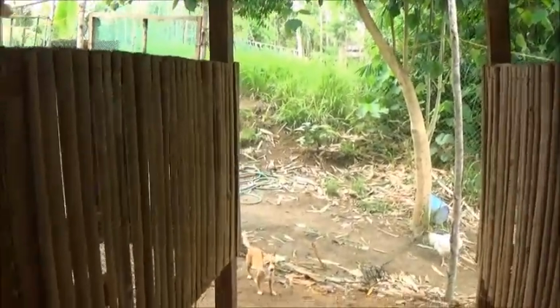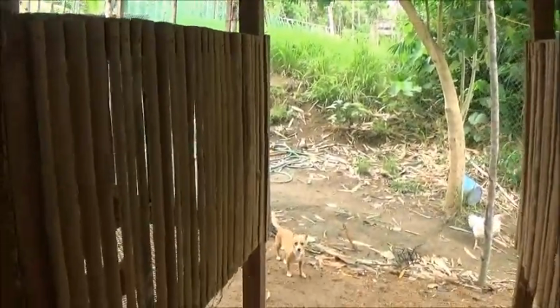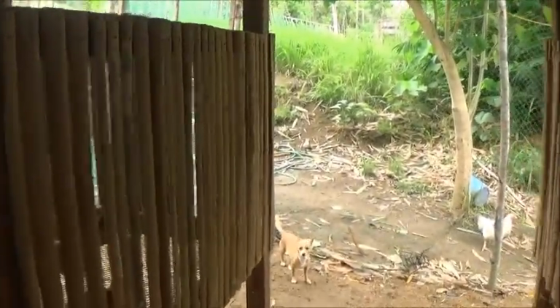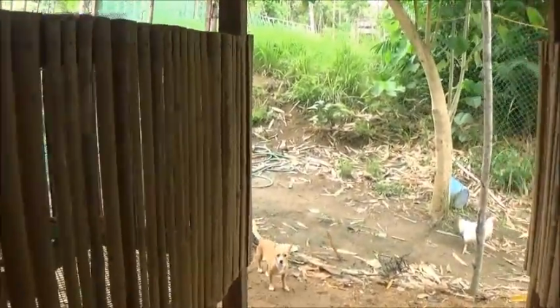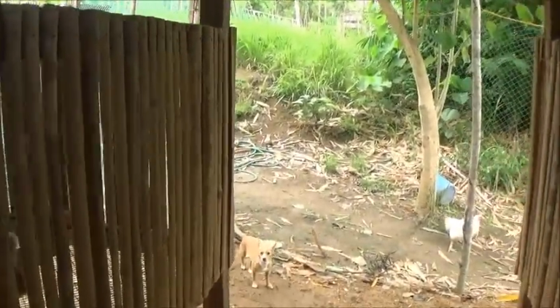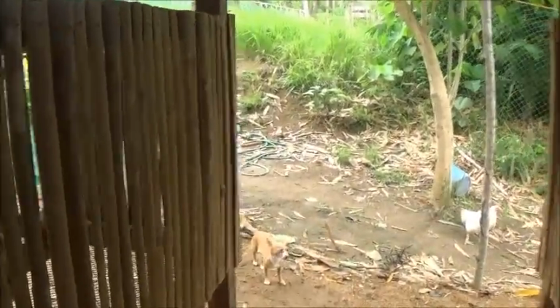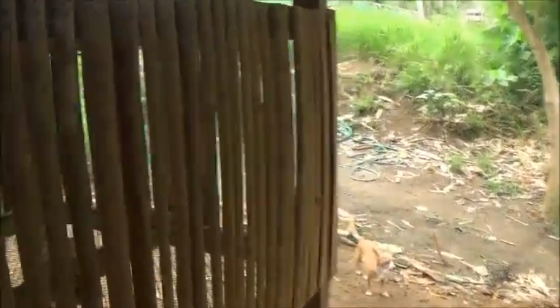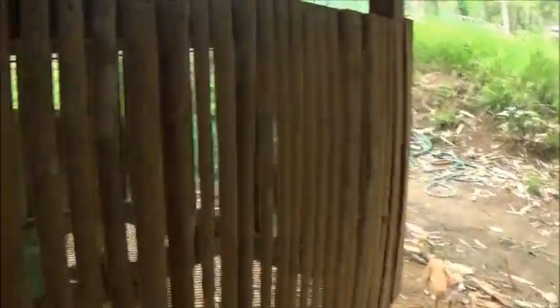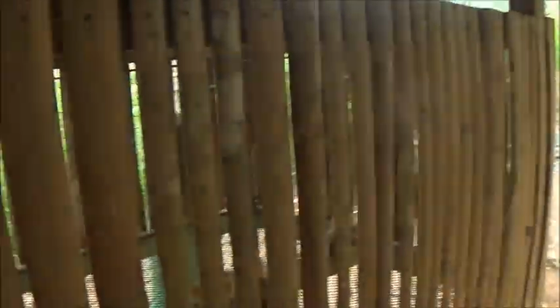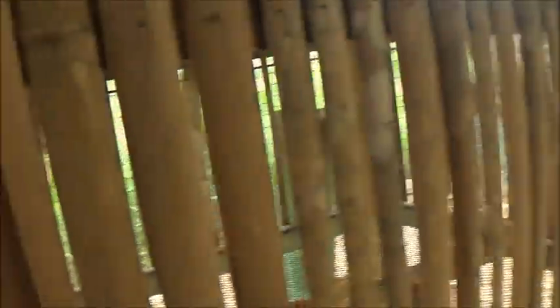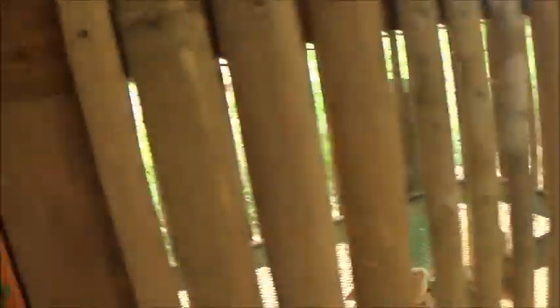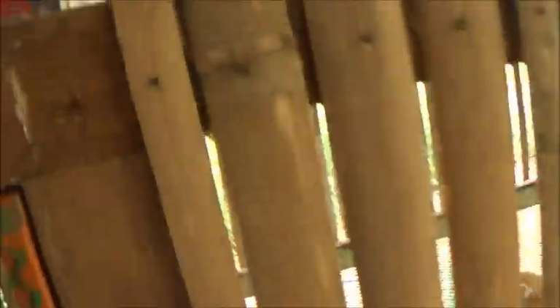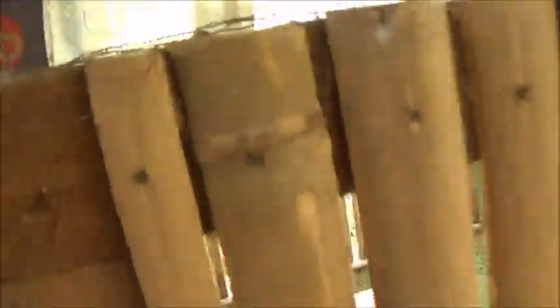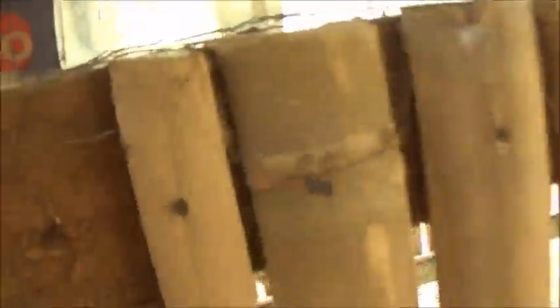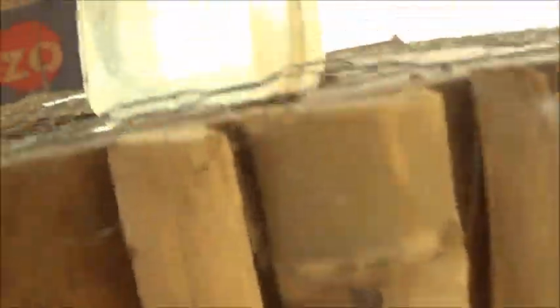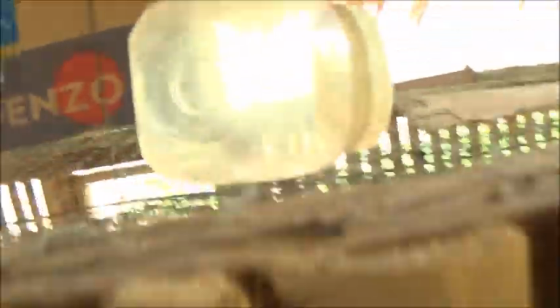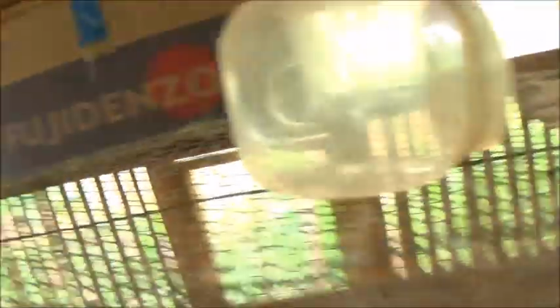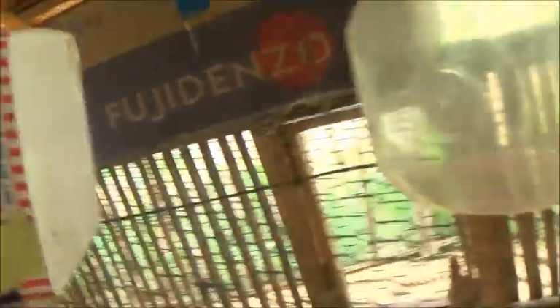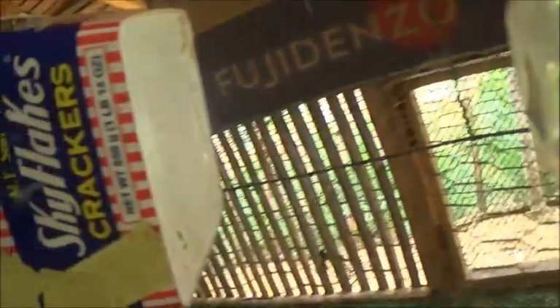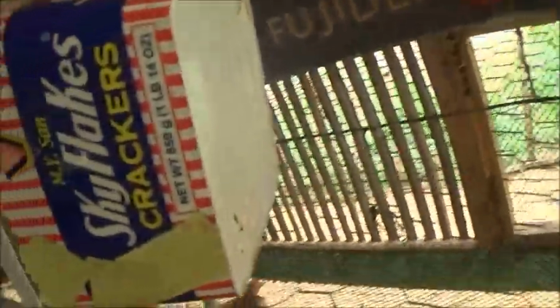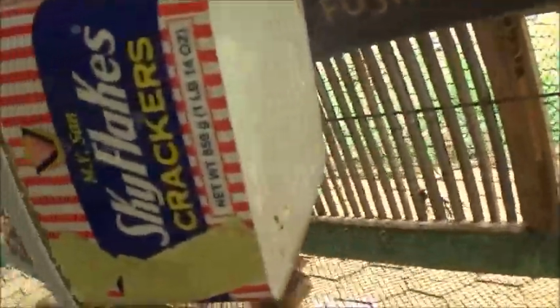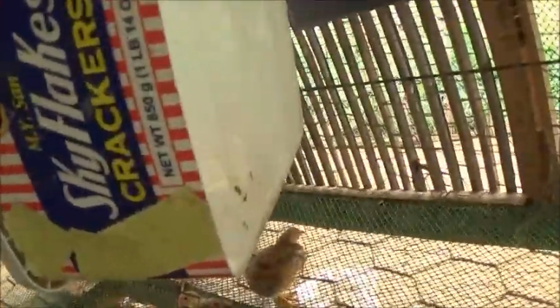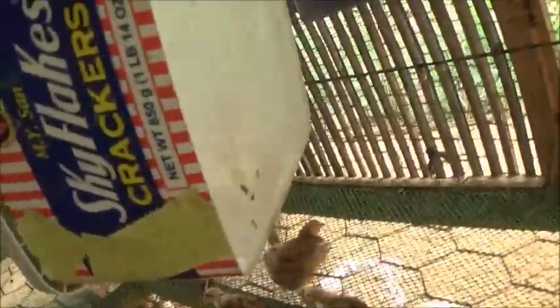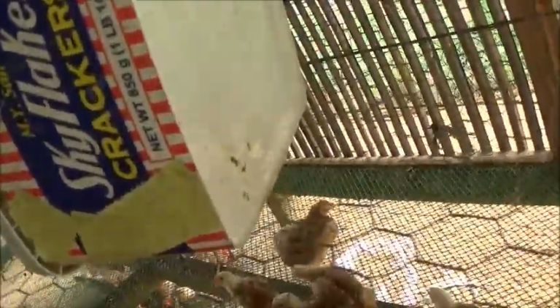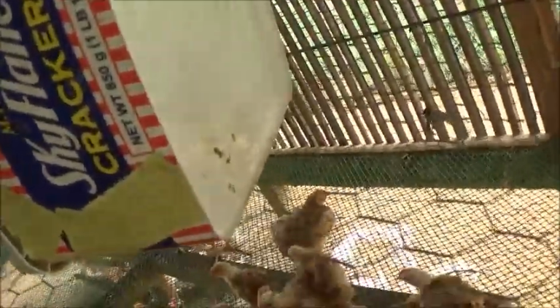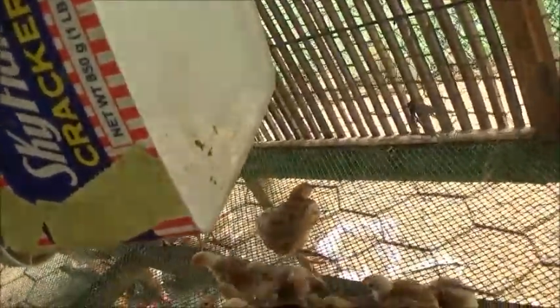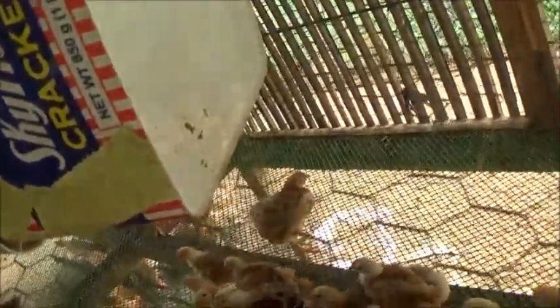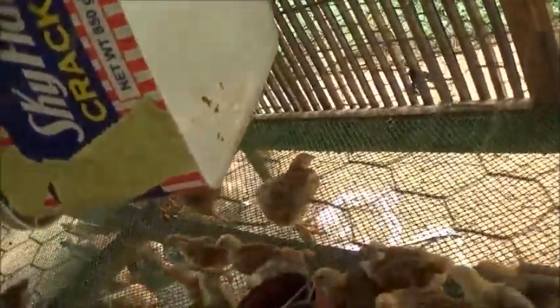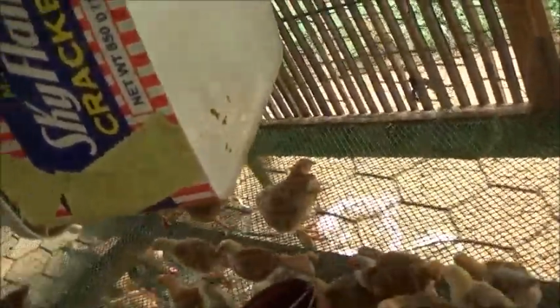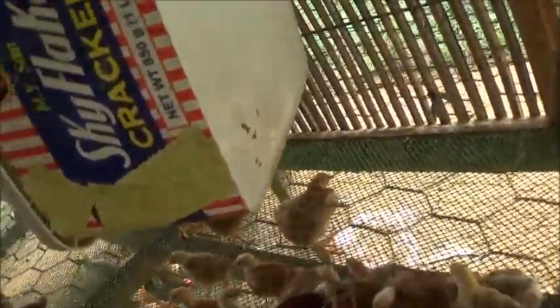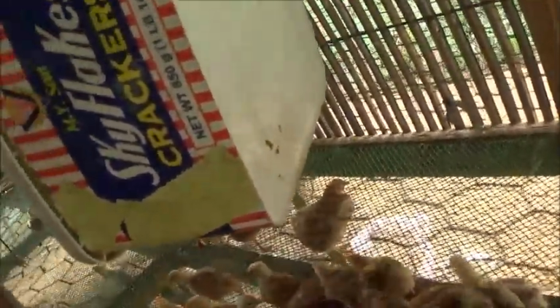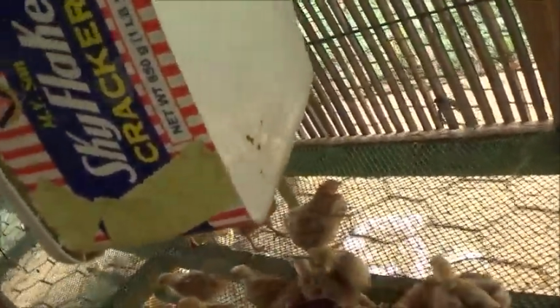The latest incubation — today's the third, so they should start to hatch in four days.